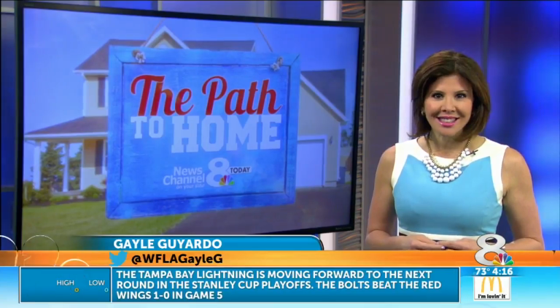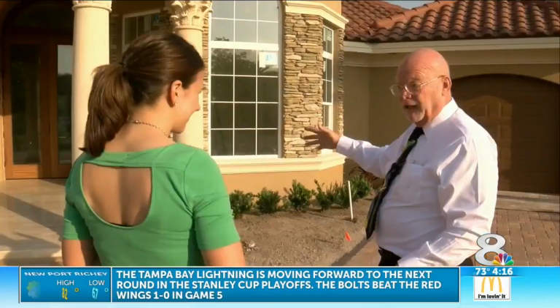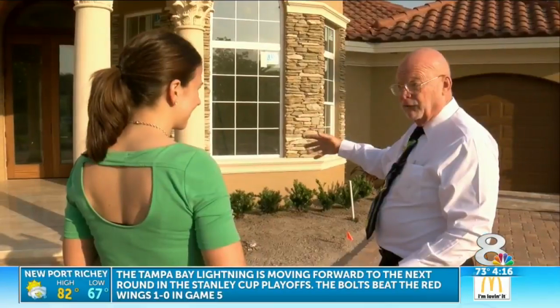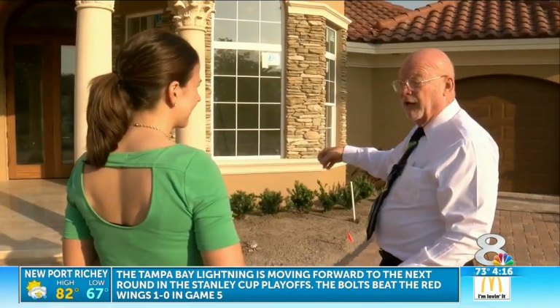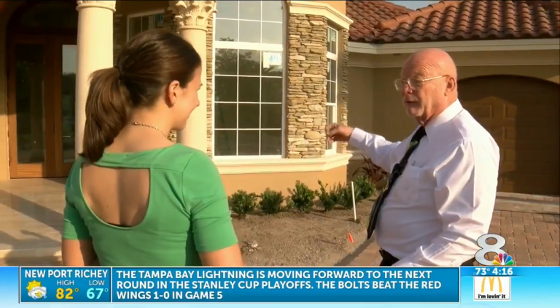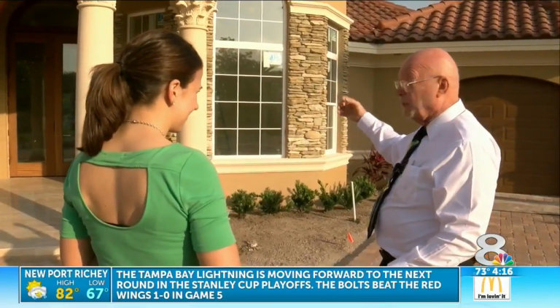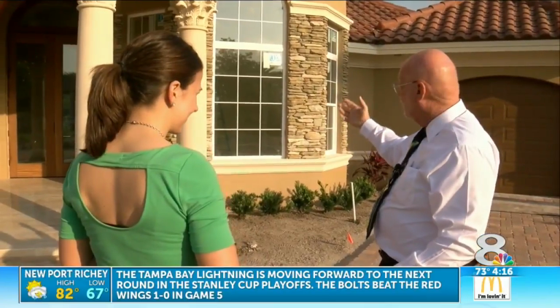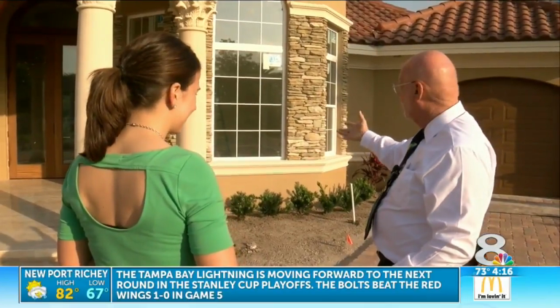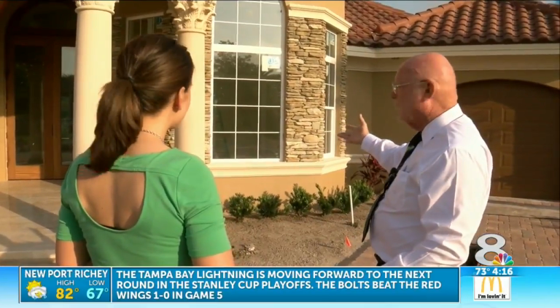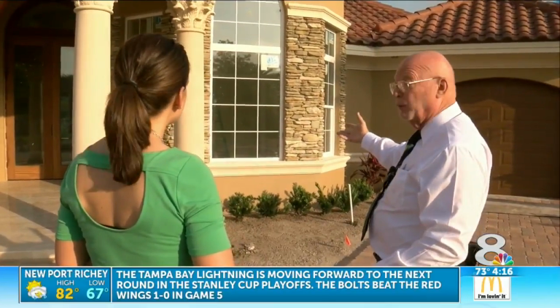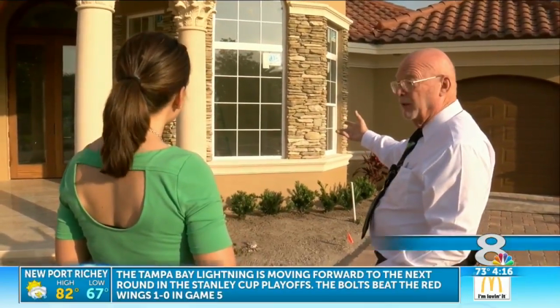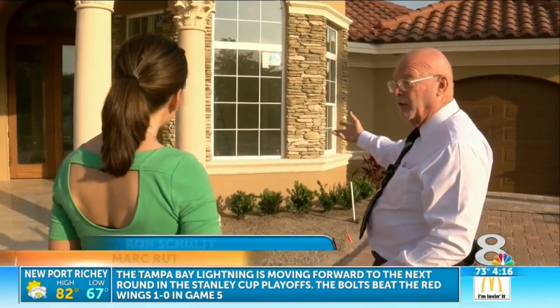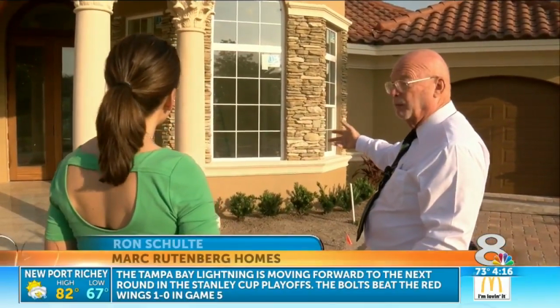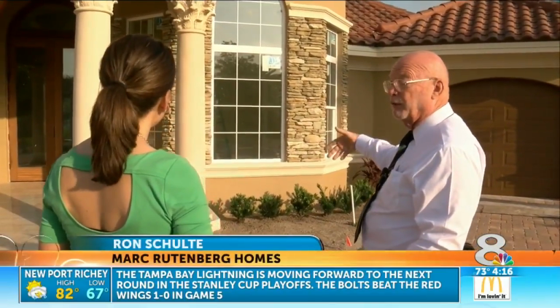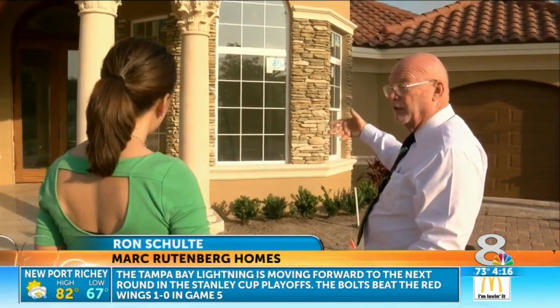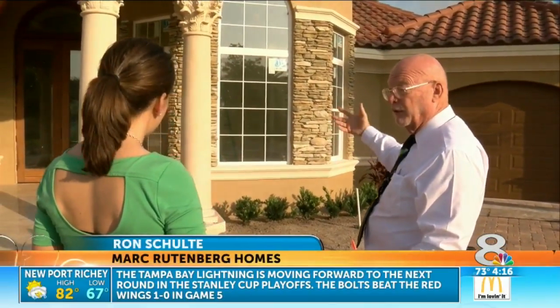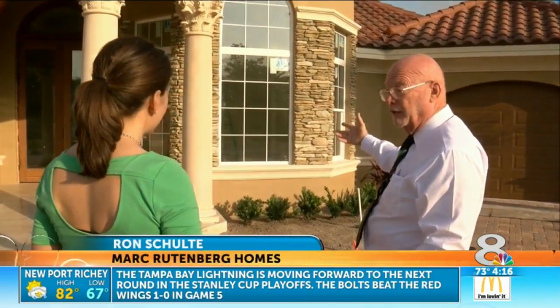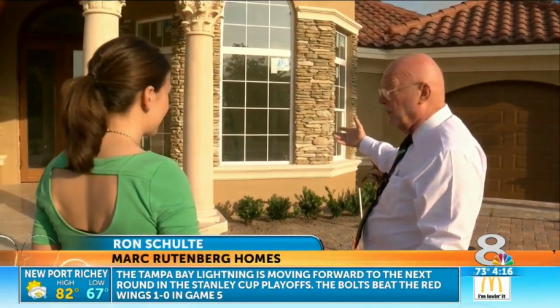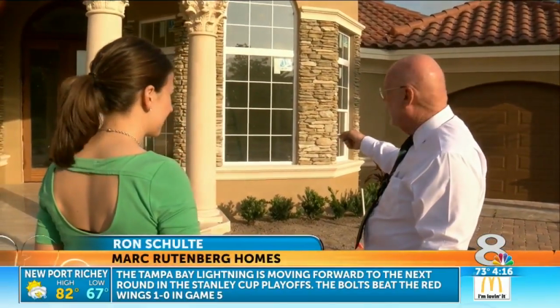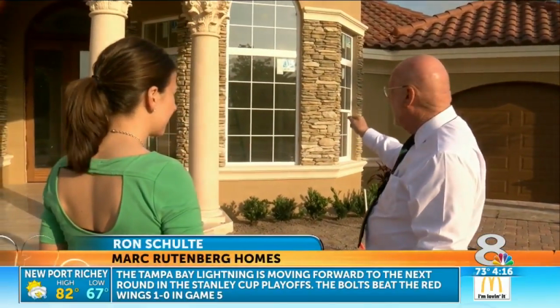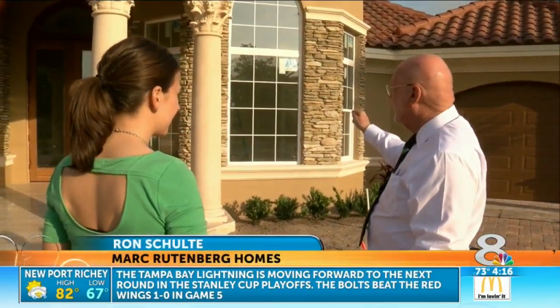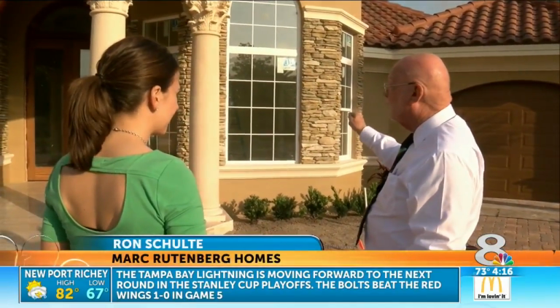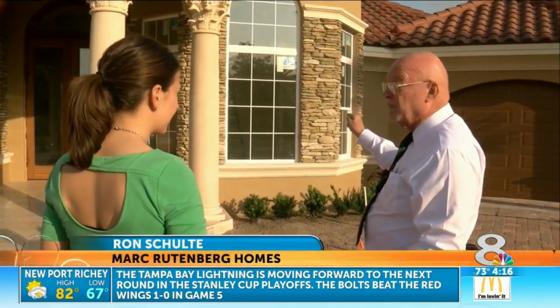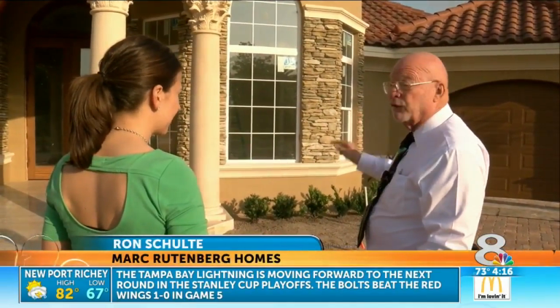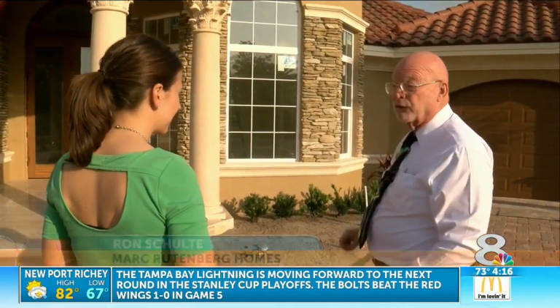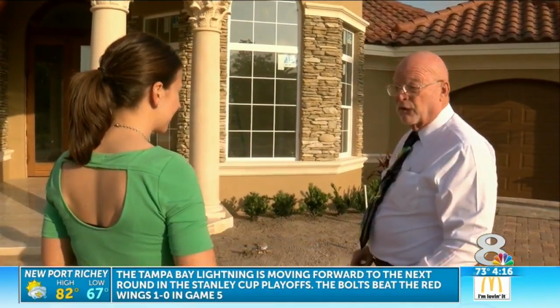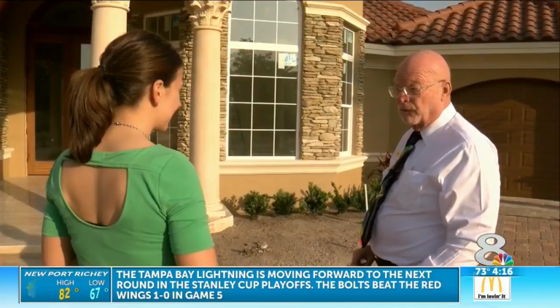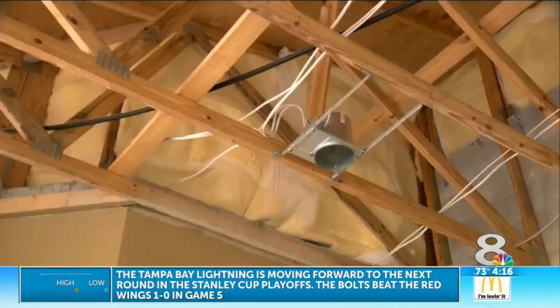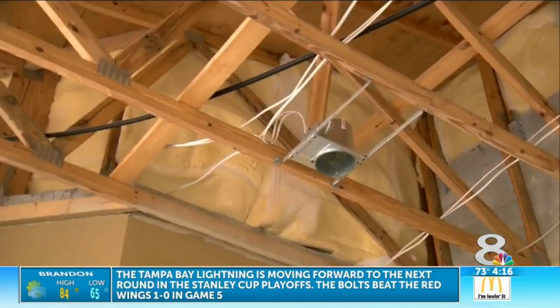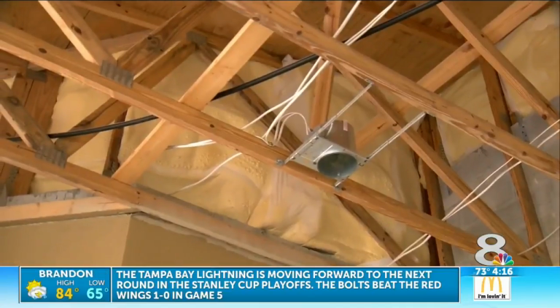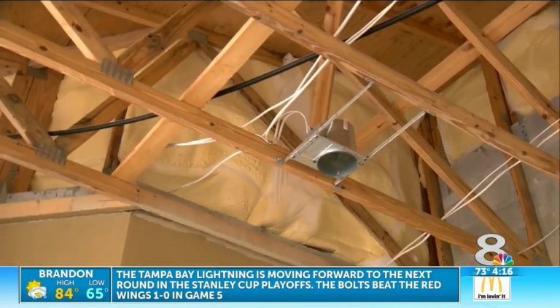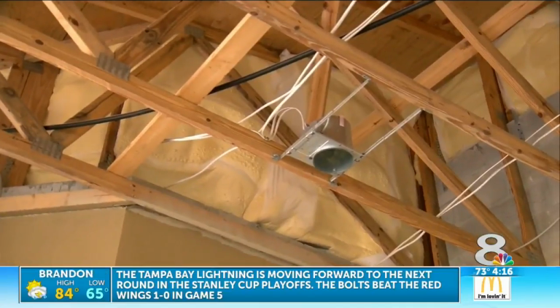So you have the security of the window, plus the insulation. That's saving us $200 a month on our electric bill.